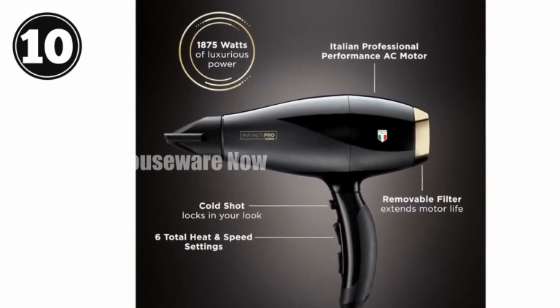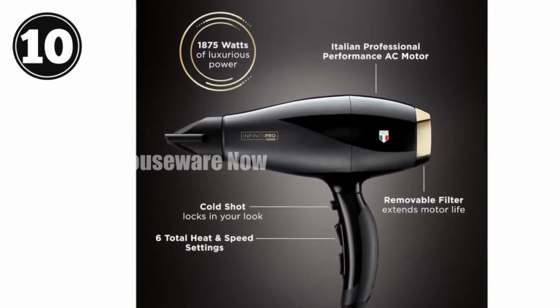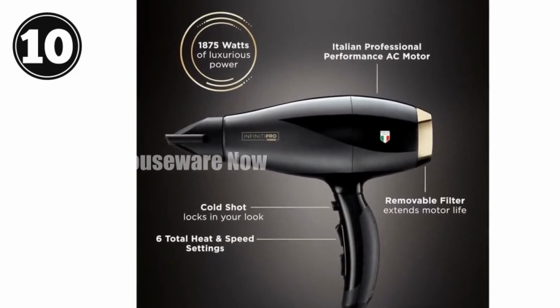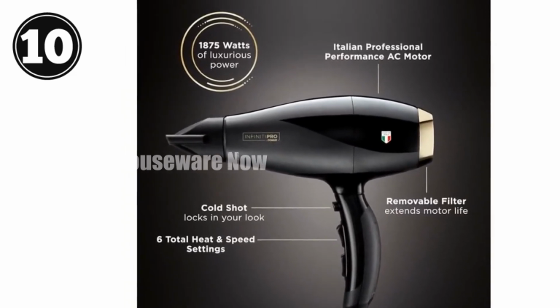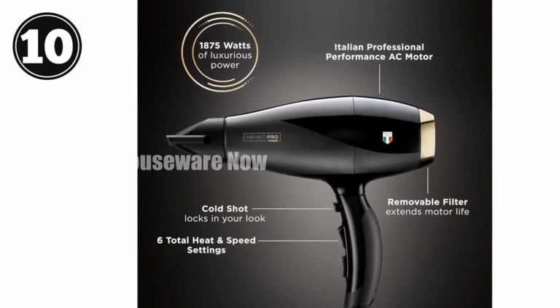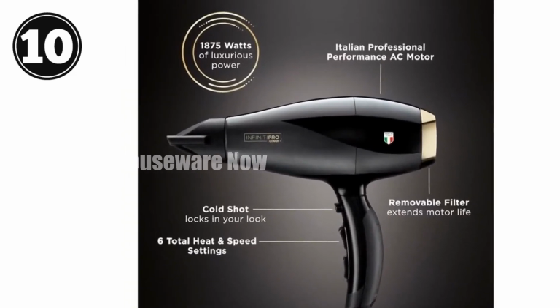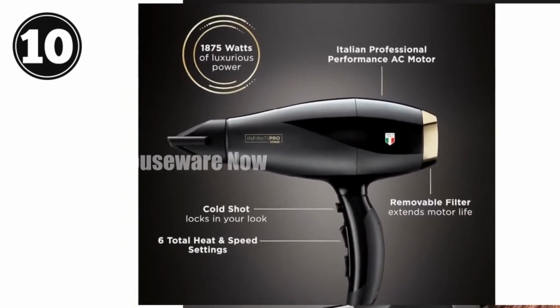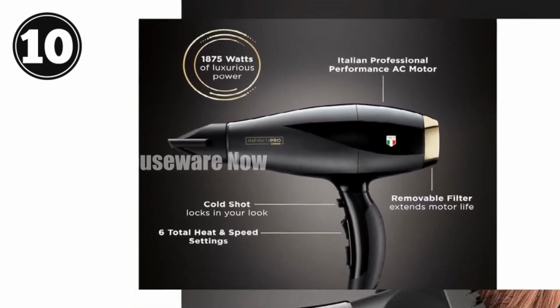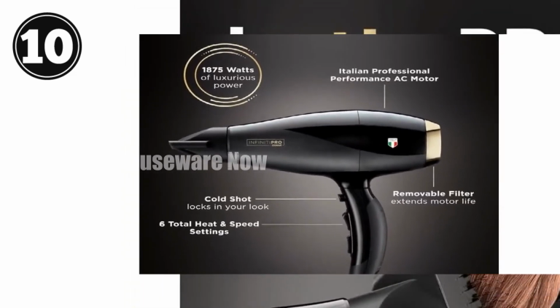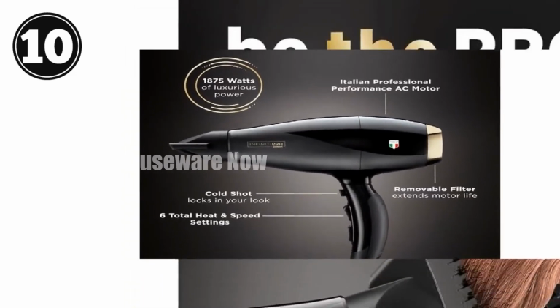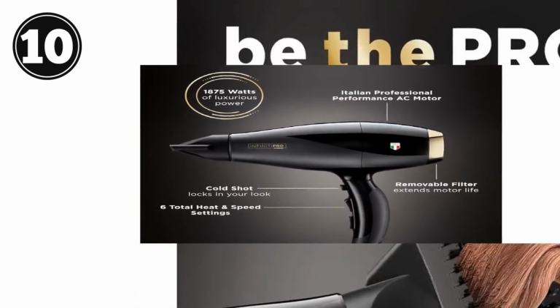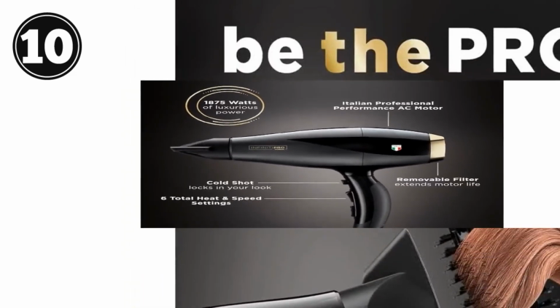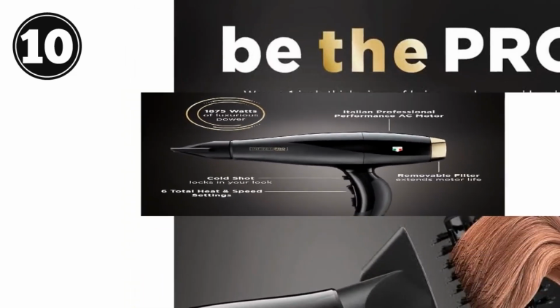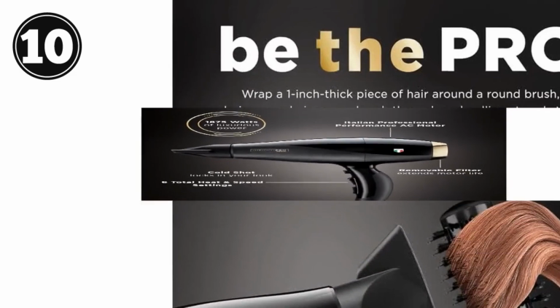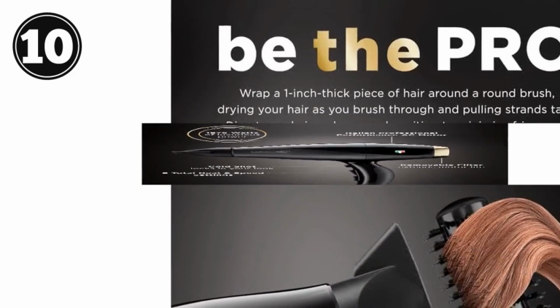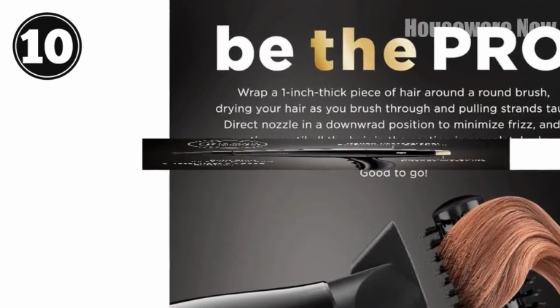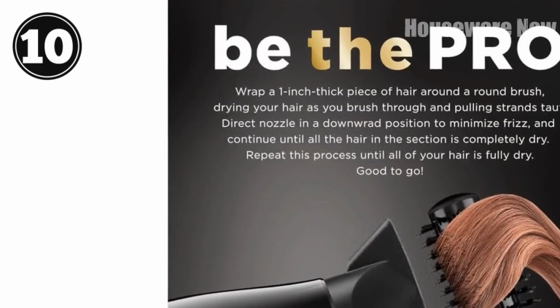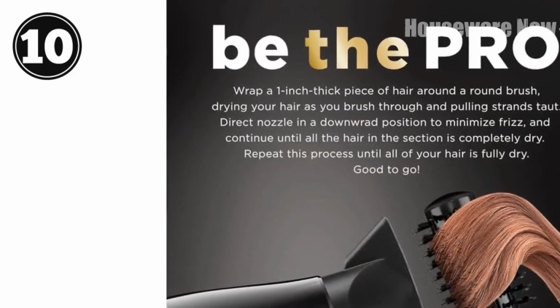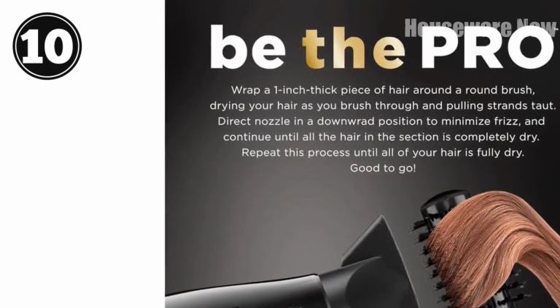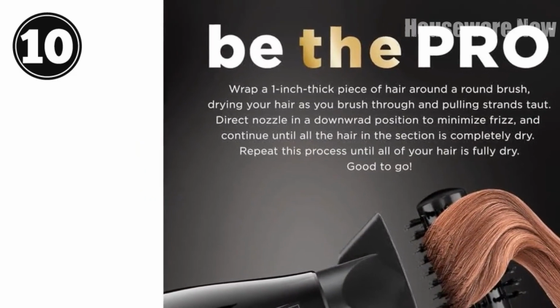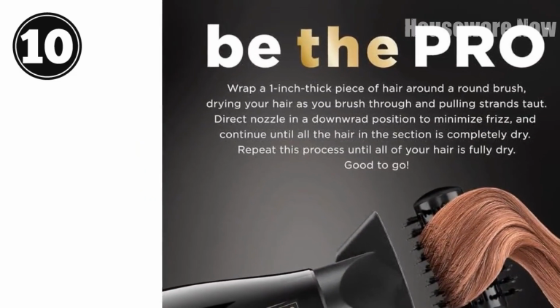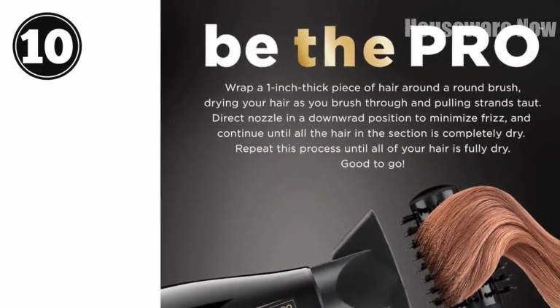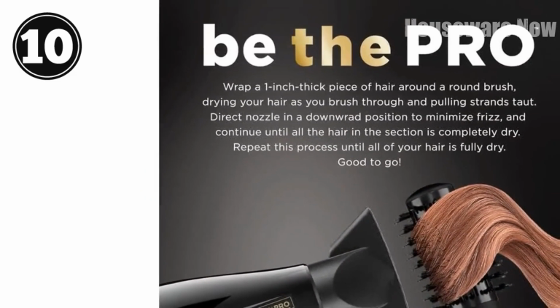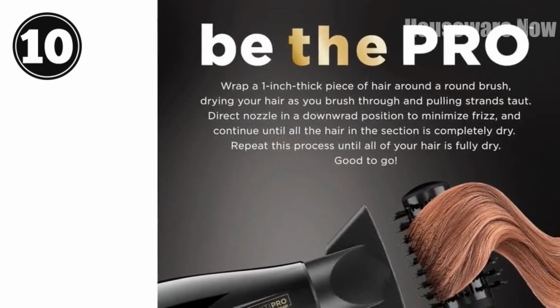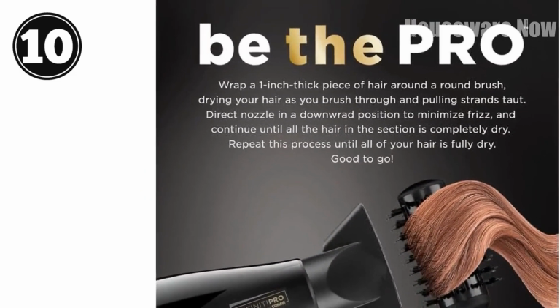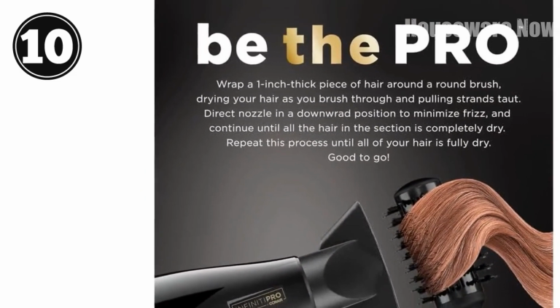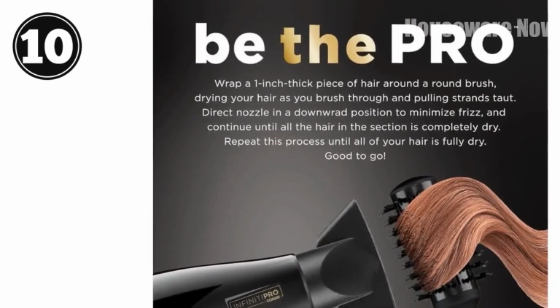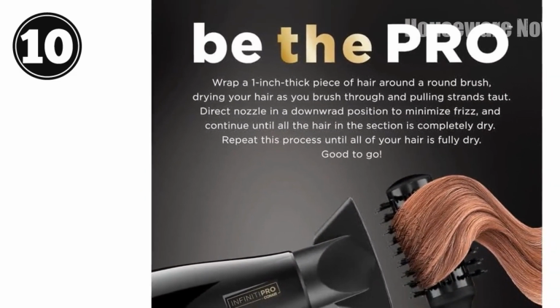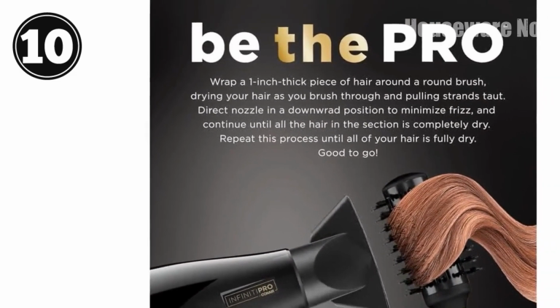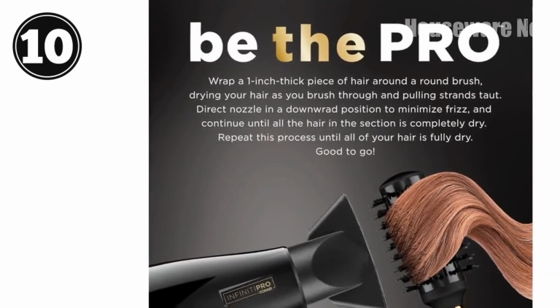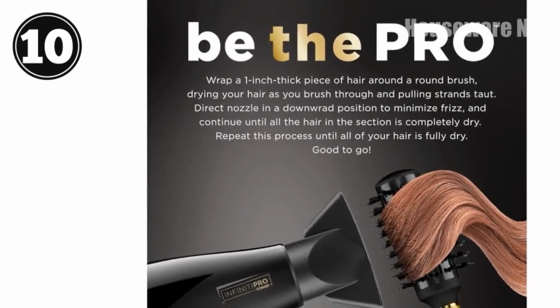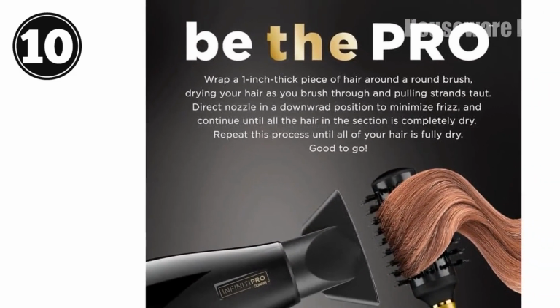Stunningly gorgeous, frizz-free hair. Lightweight double-walled nylon construction for a comfortable hold and easy use anywhere along its body.